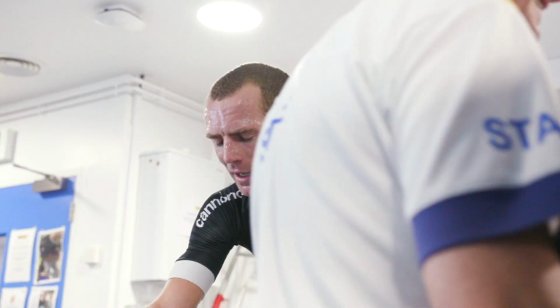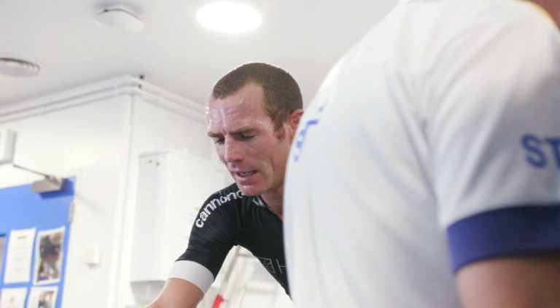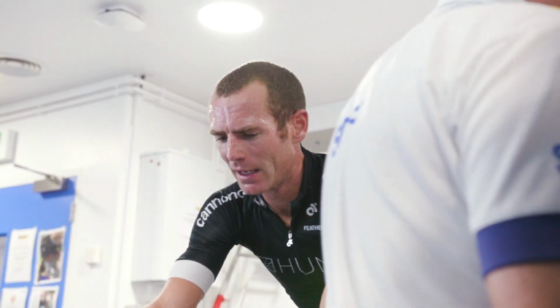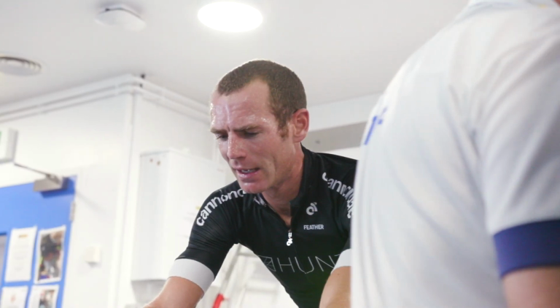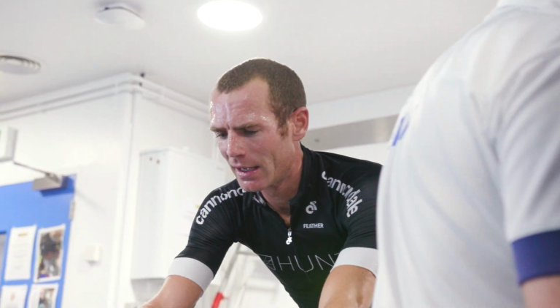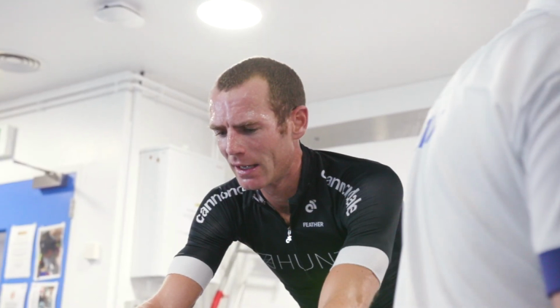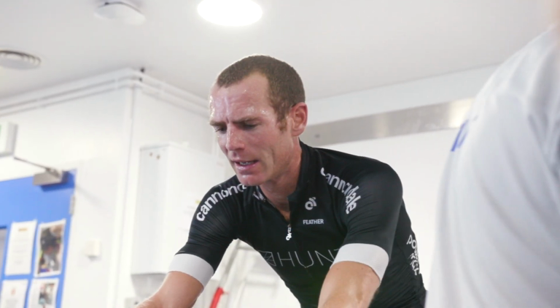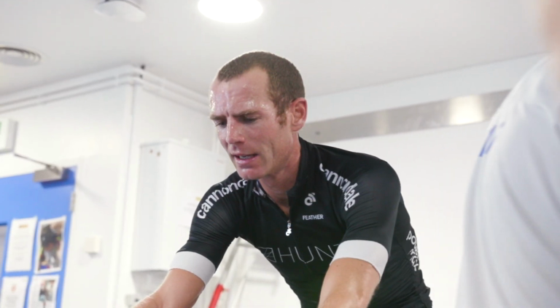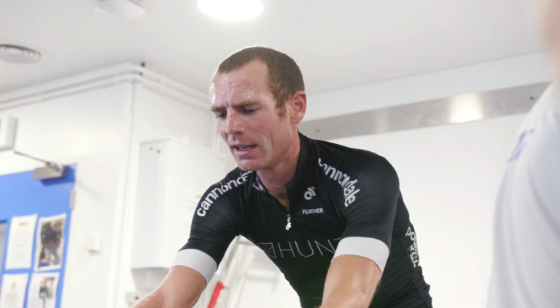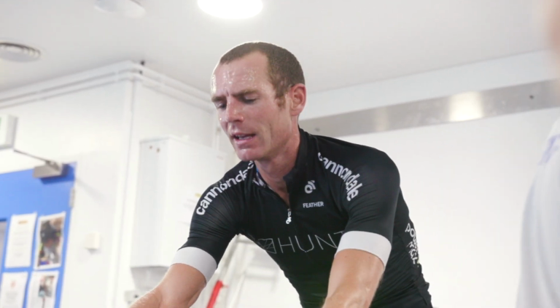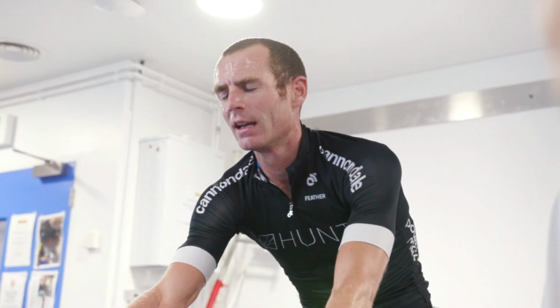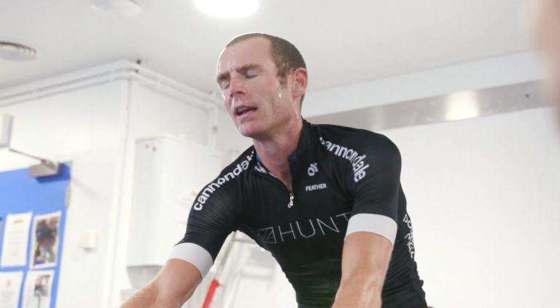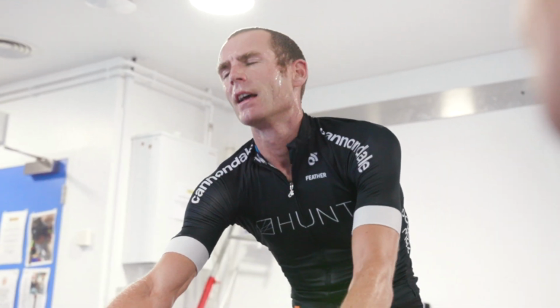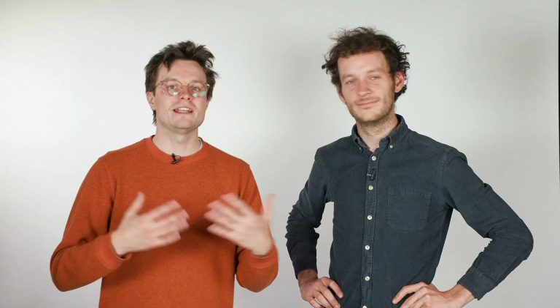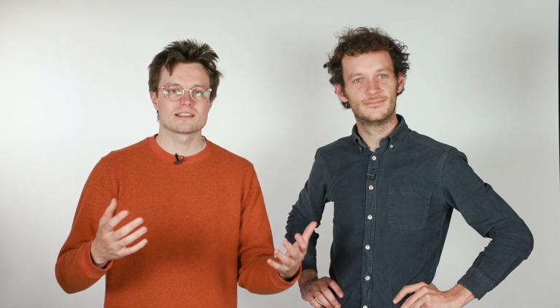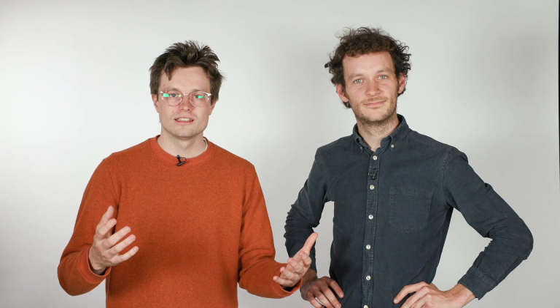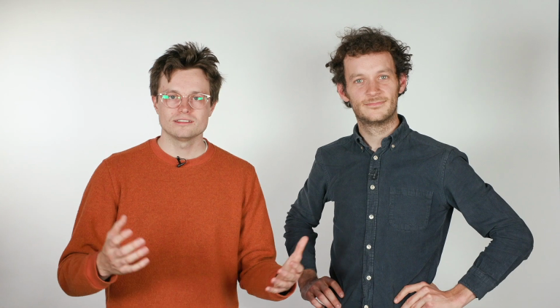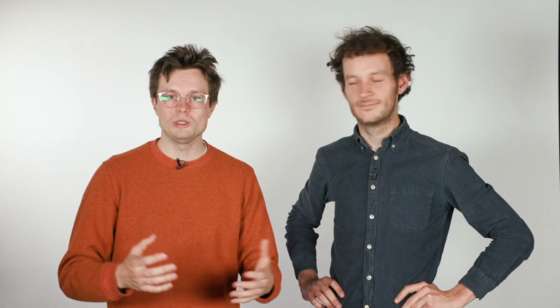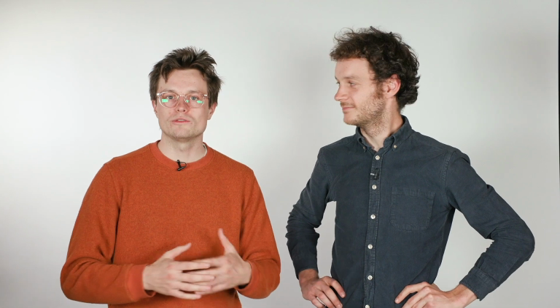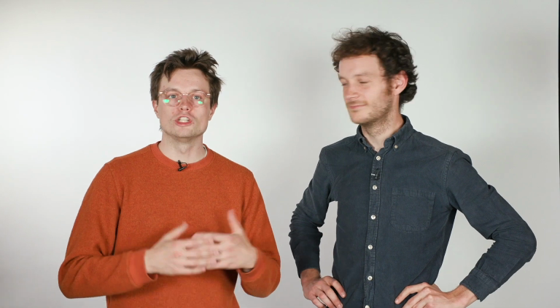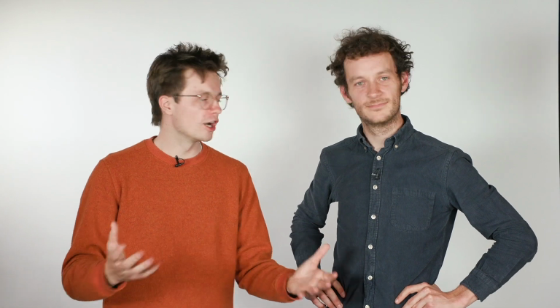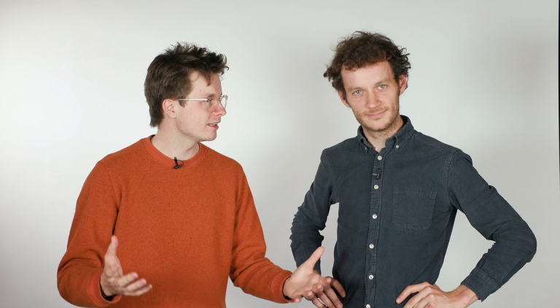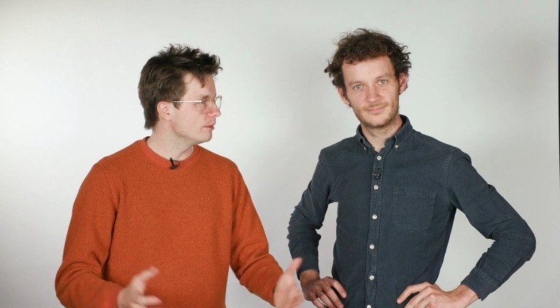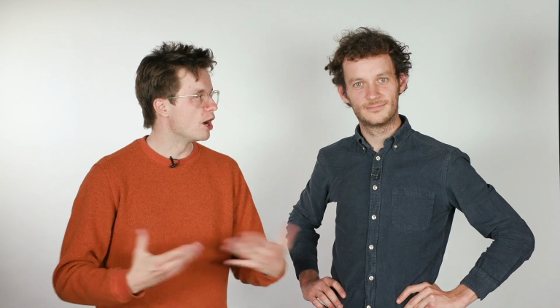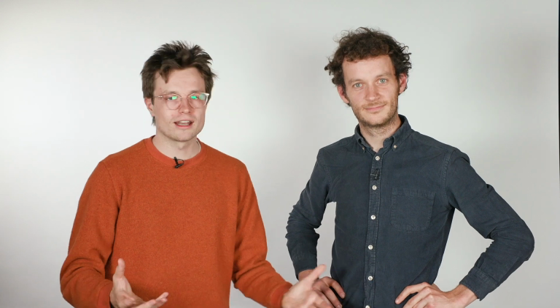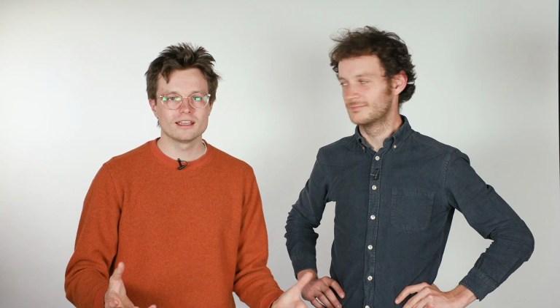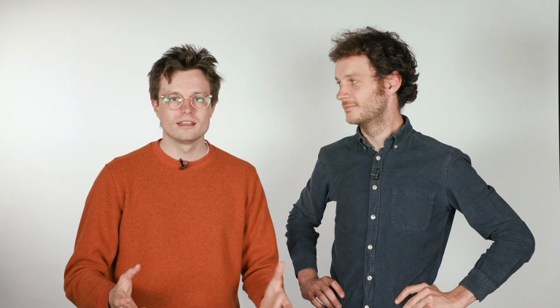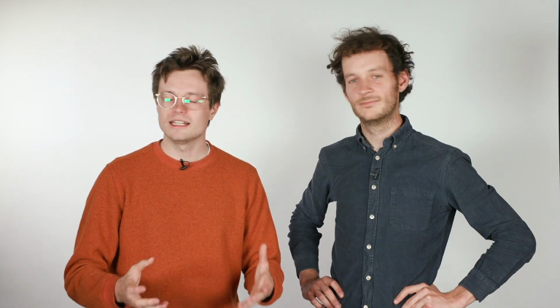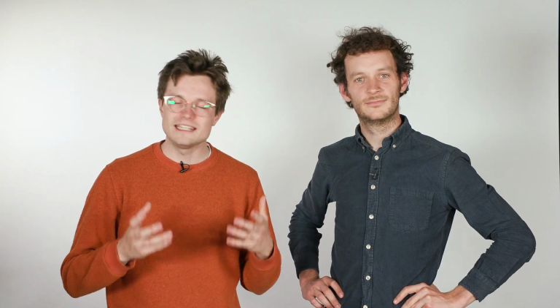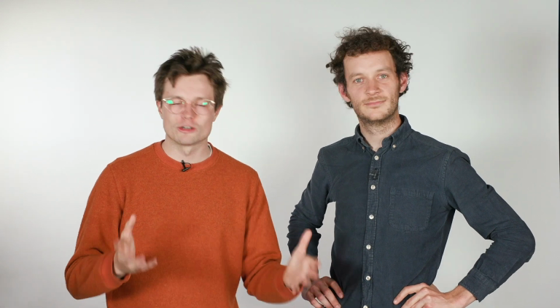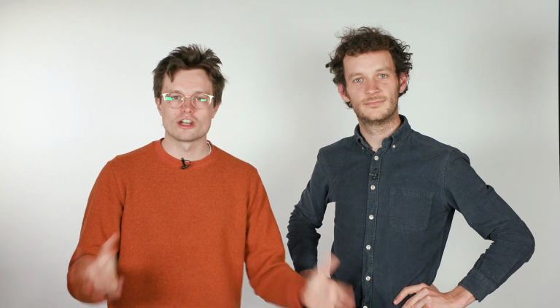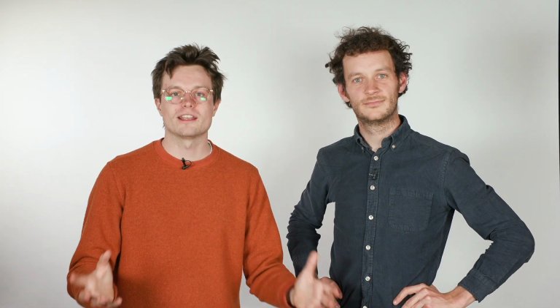So sit back, relax, and enjoy many minutes of beautiful gurning, burning, and gear churning.